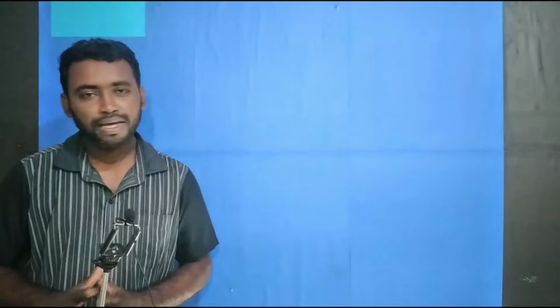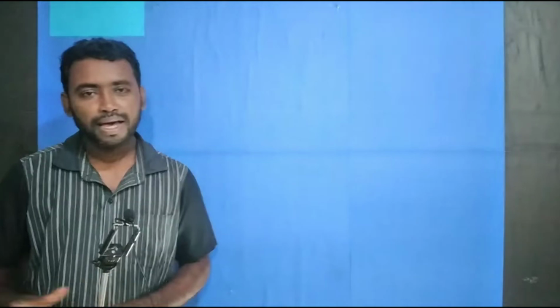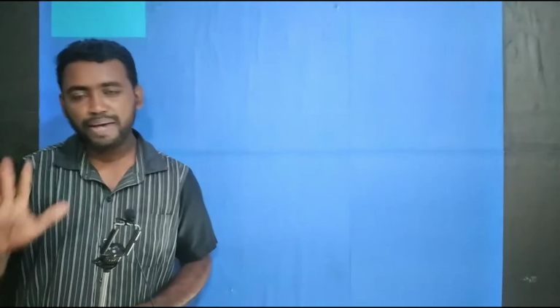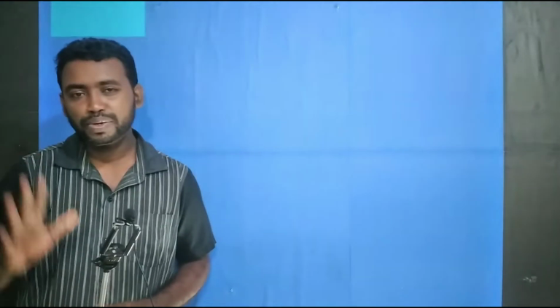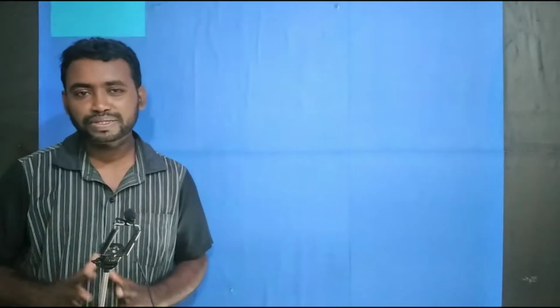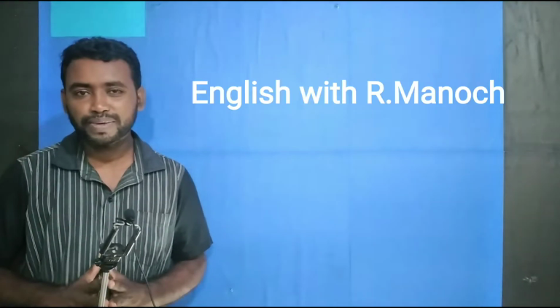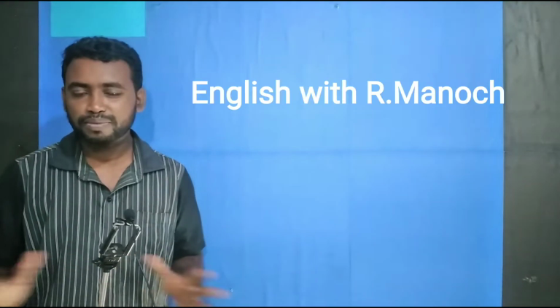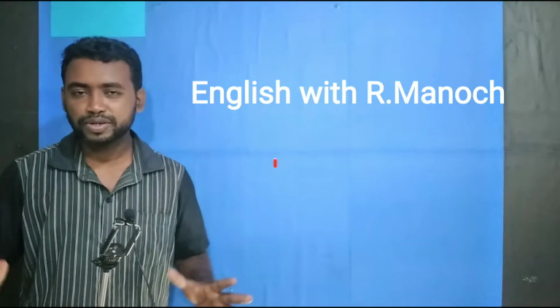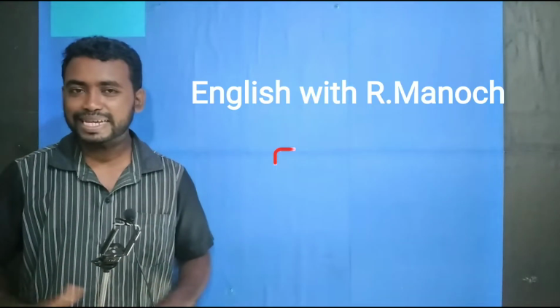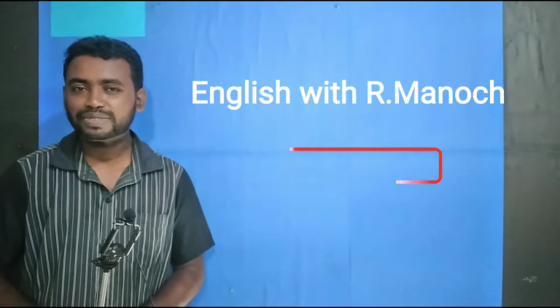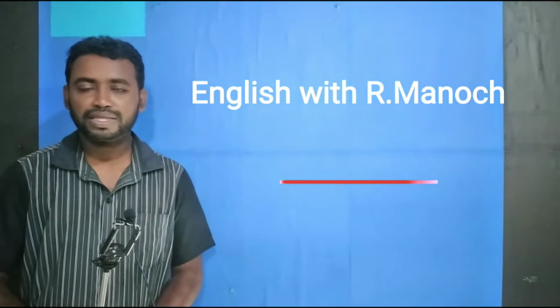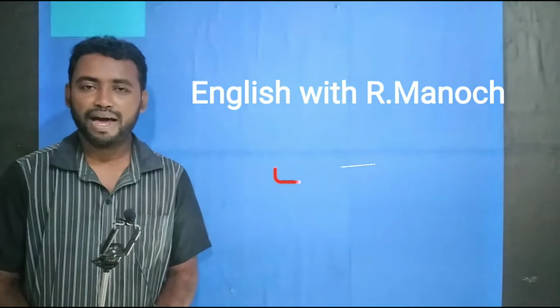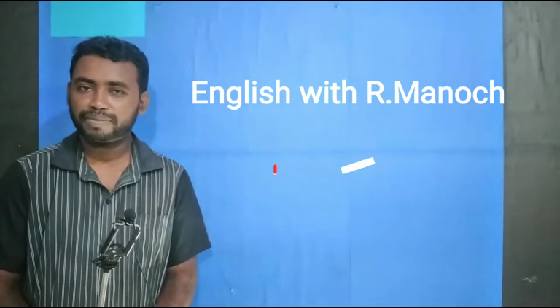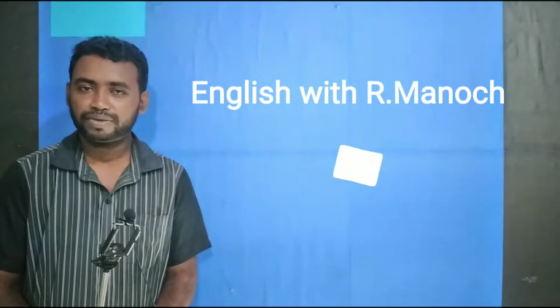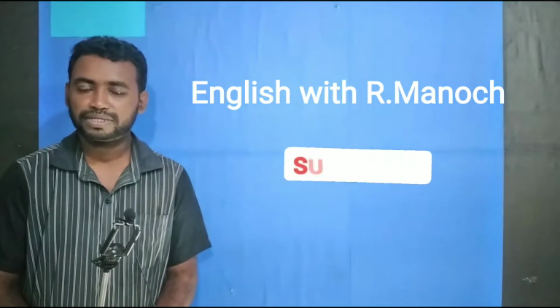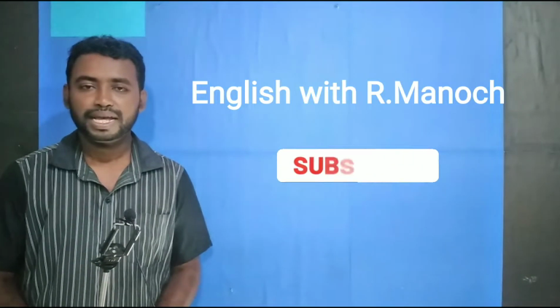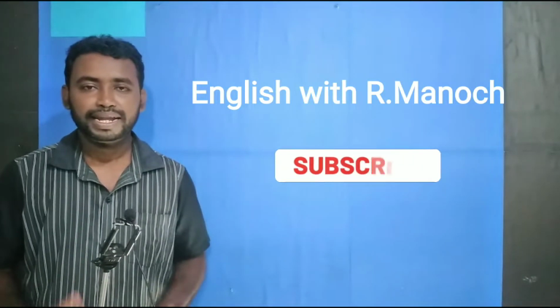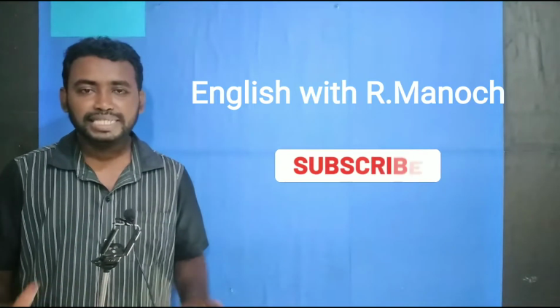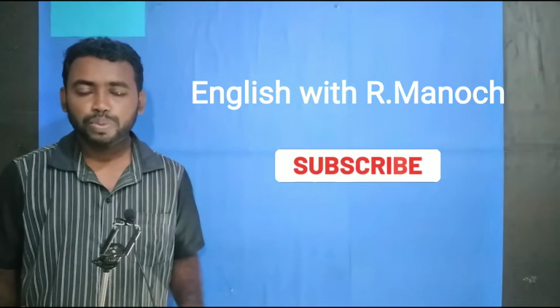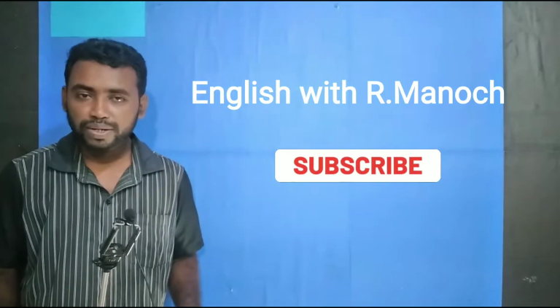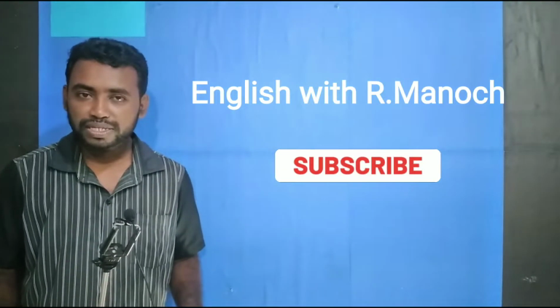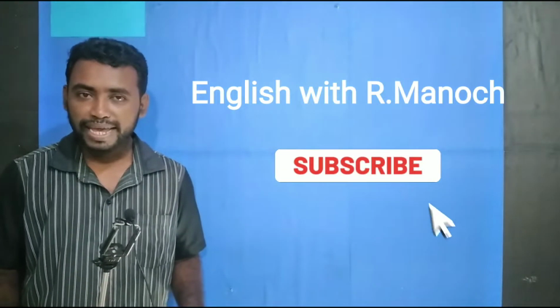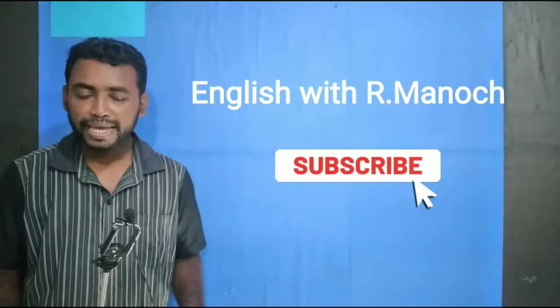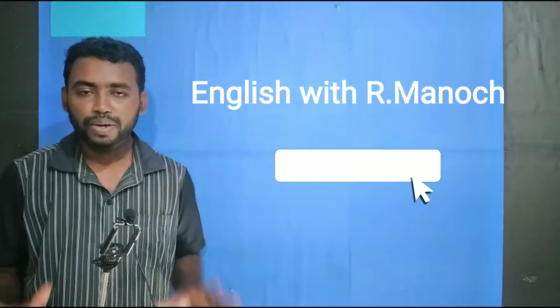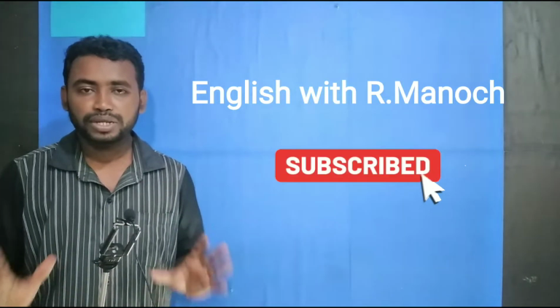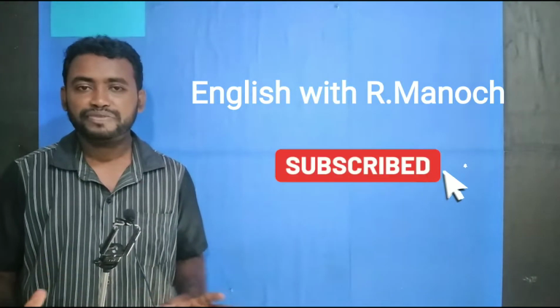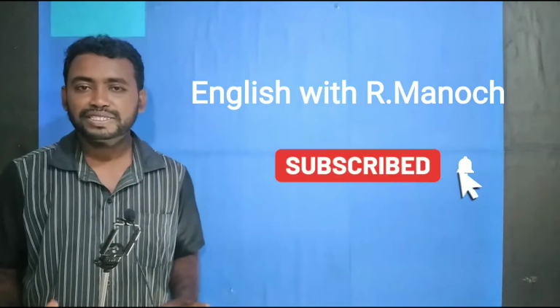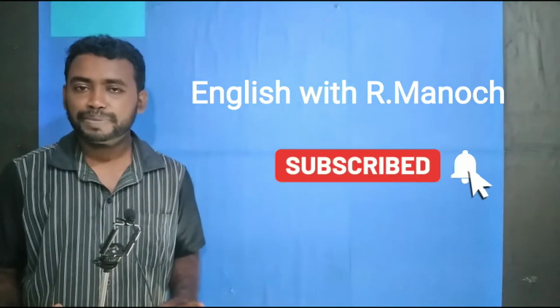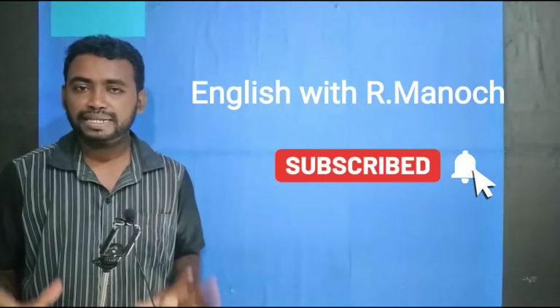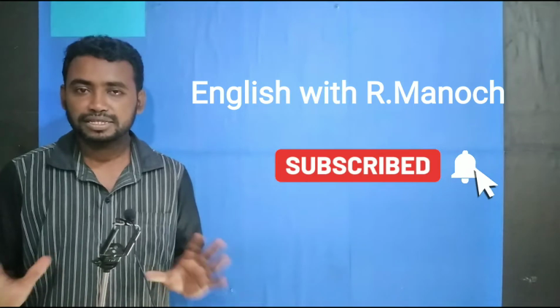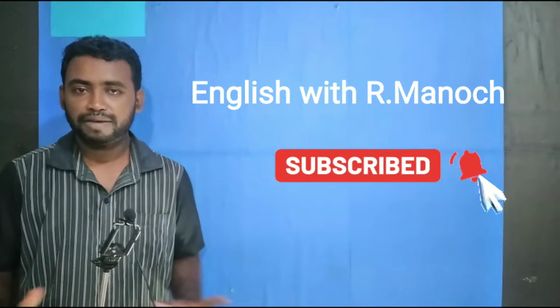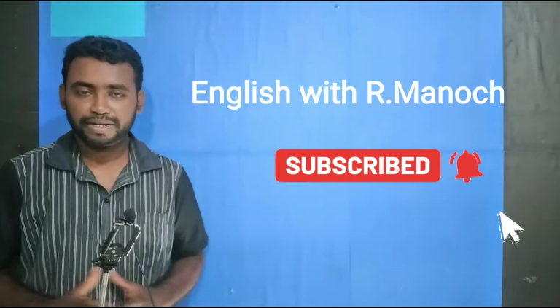Hi viewers, welcome to English with All Menoch. Let's see what you say when you first meet someone.